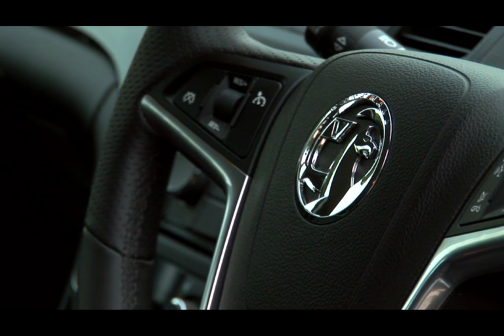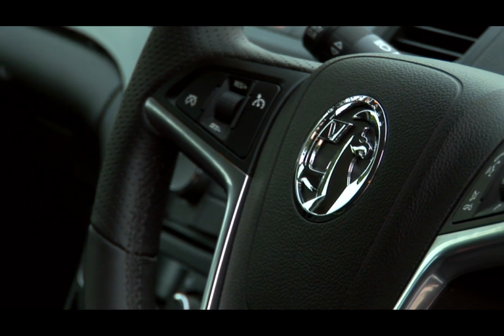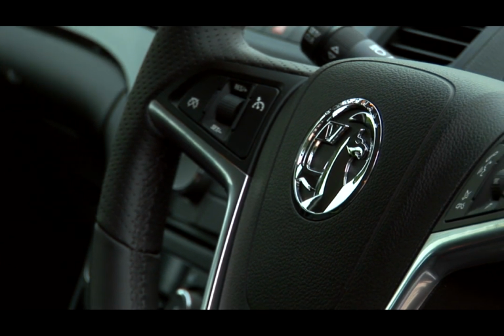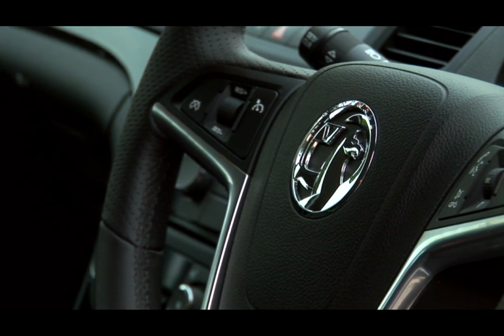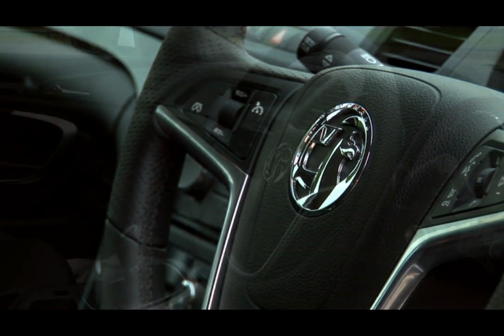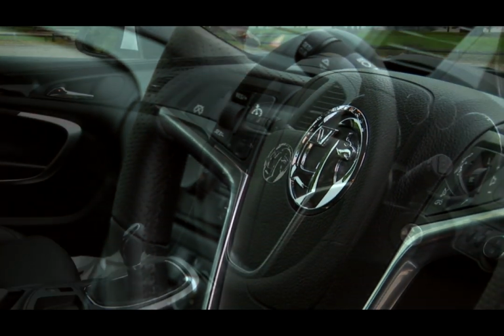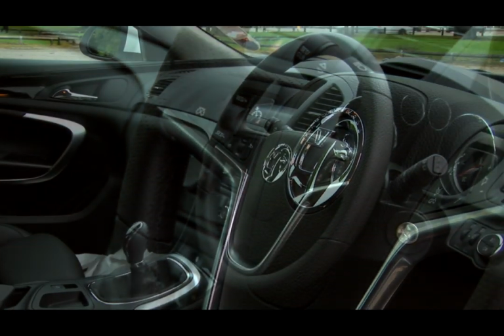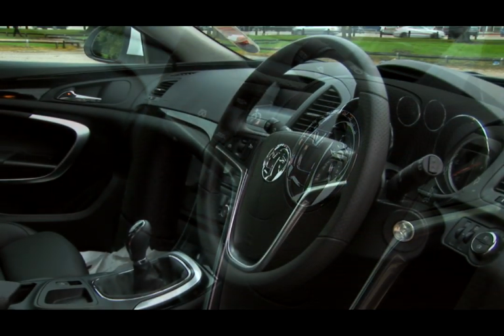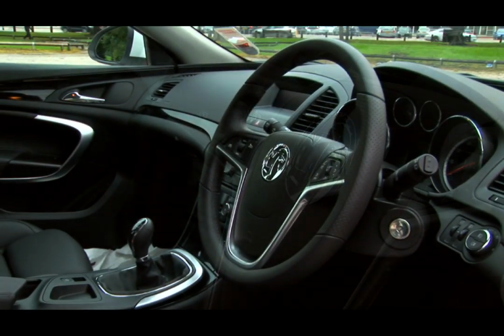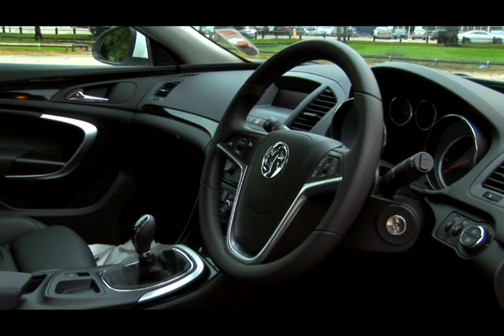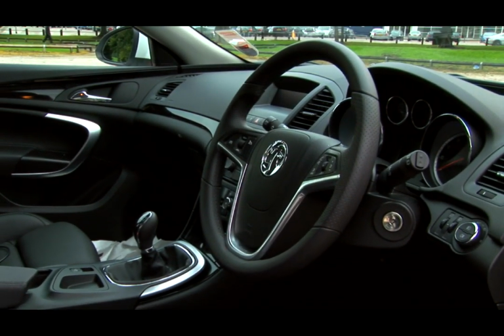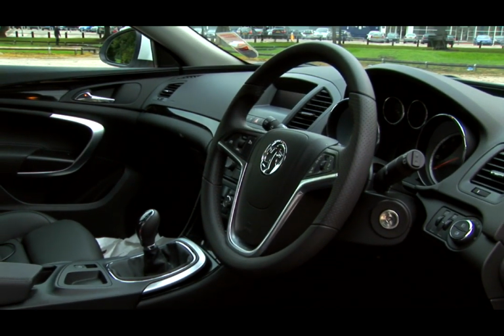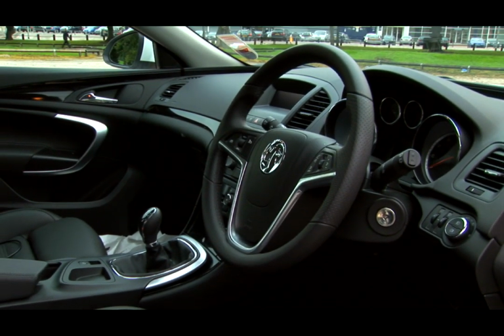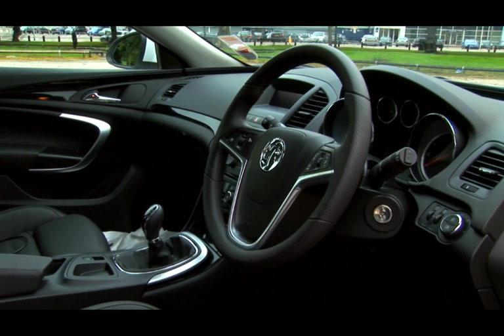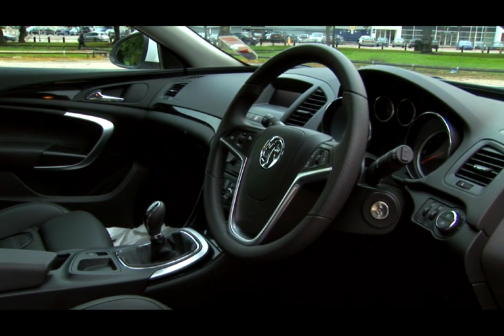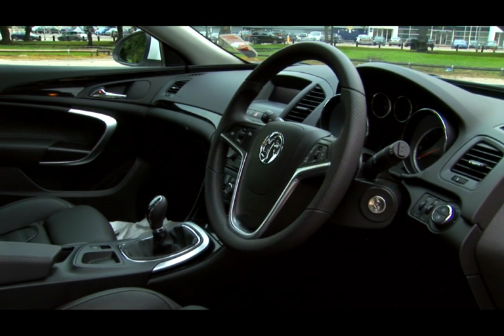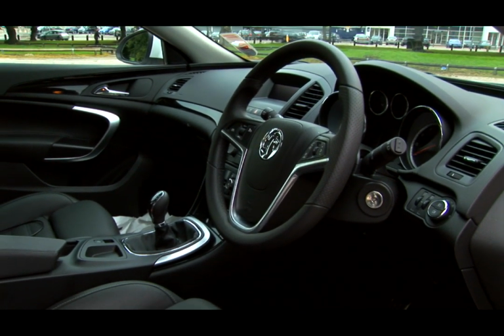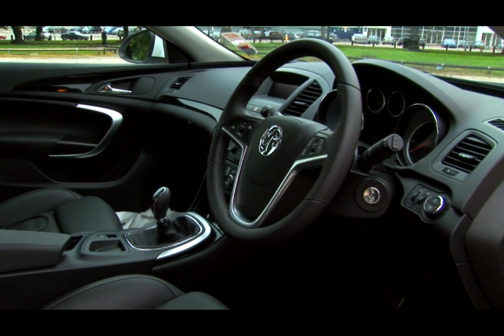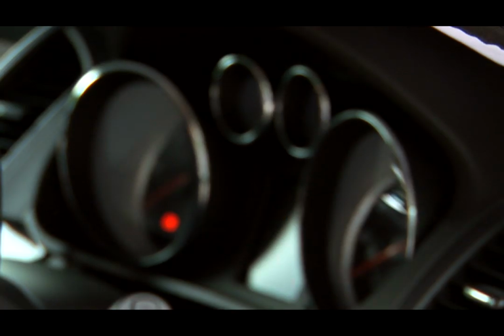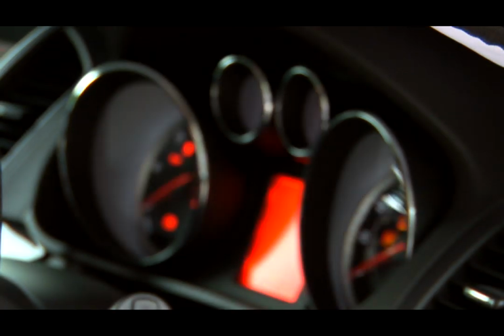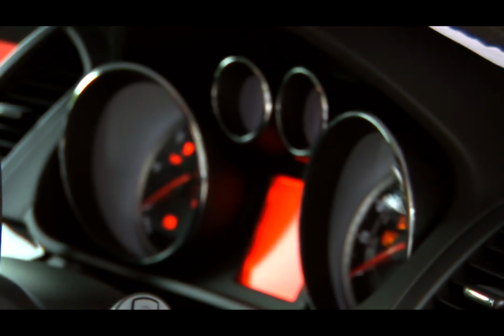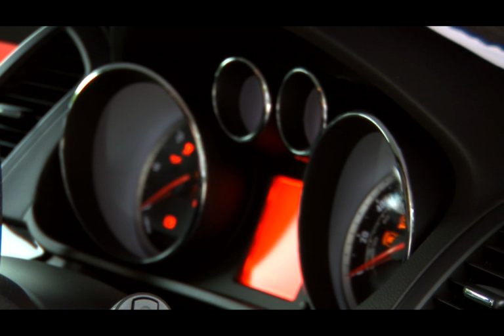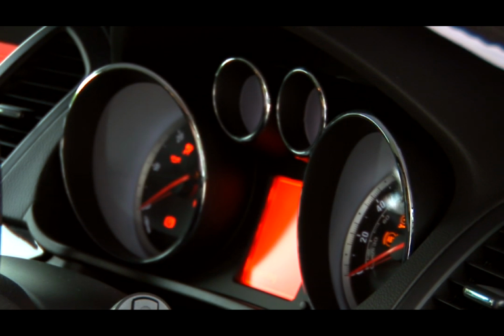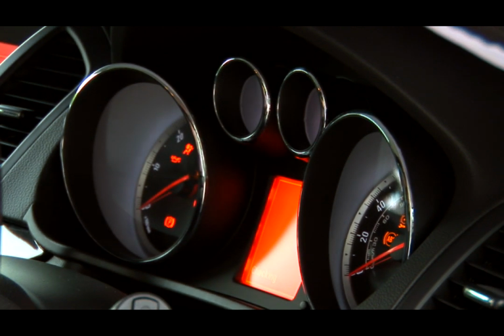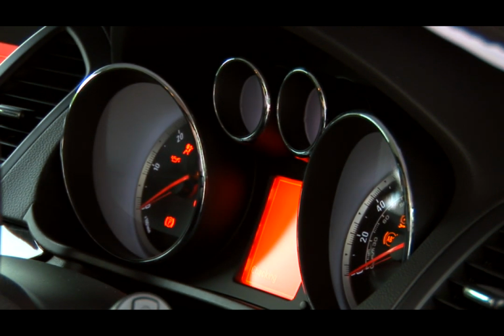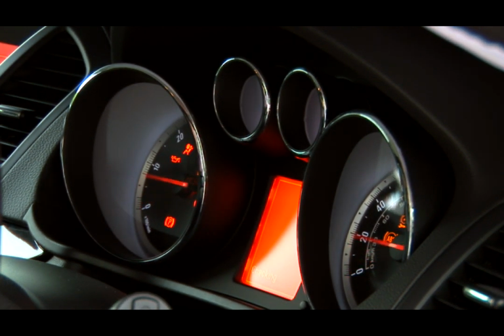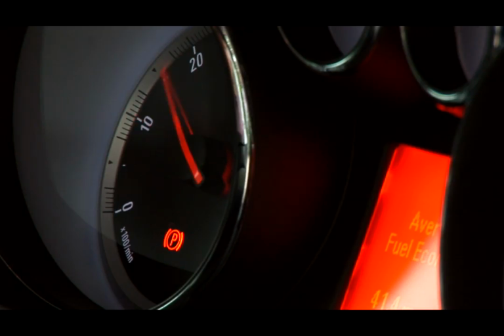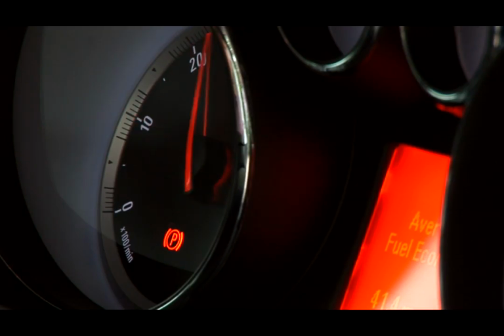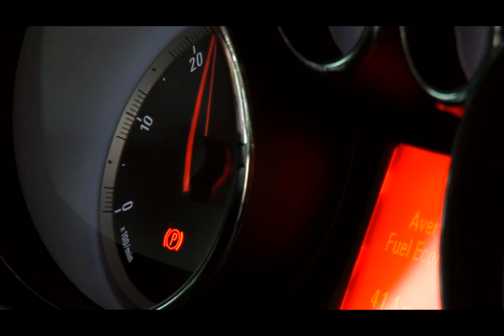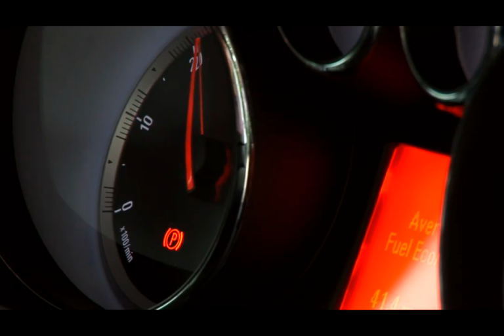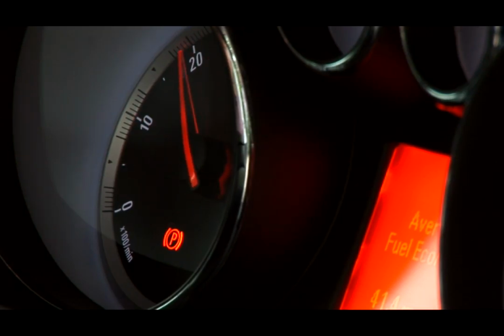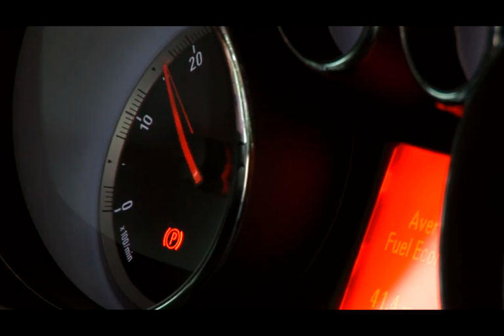There are some drawbacks — the Insignia isn't the best drive in the sector. The steering feels a little bit too light, a little too vague for my liking.